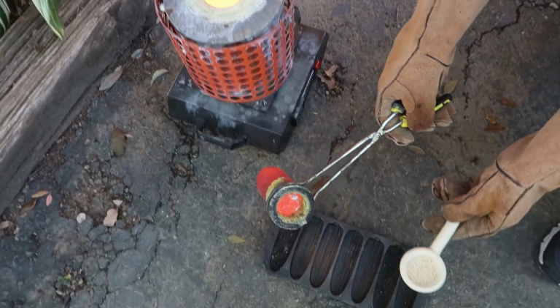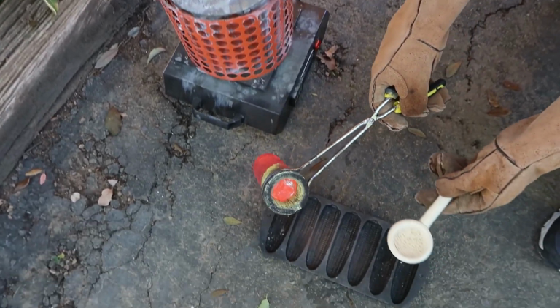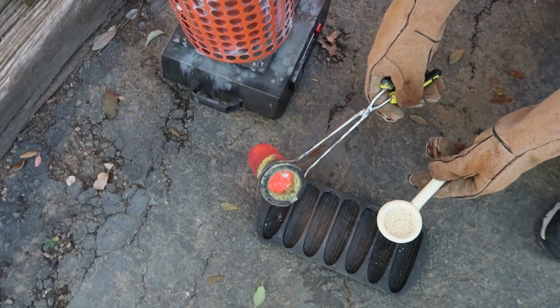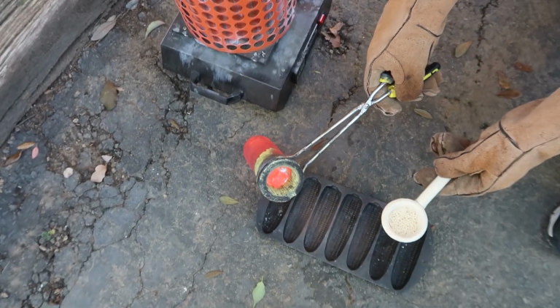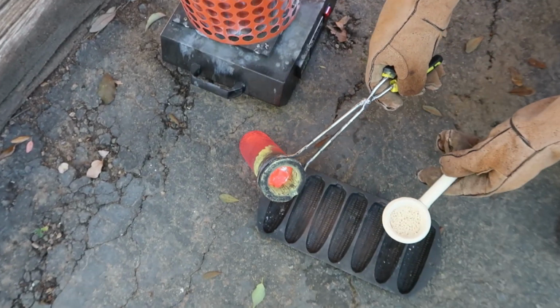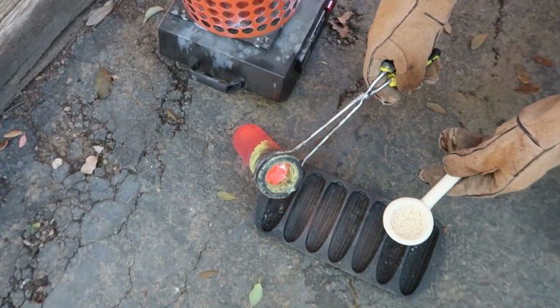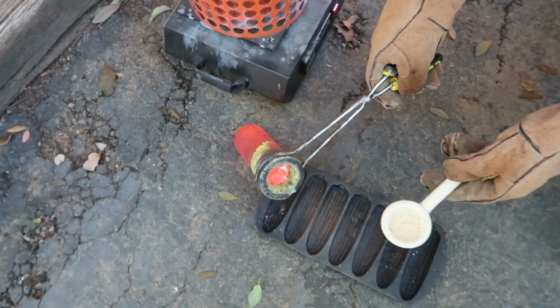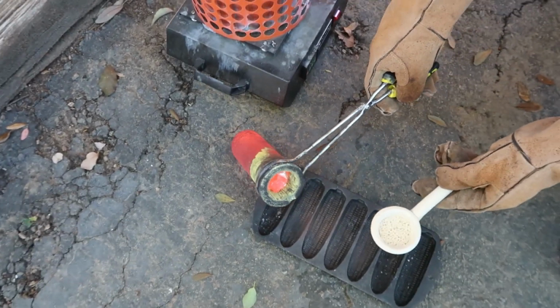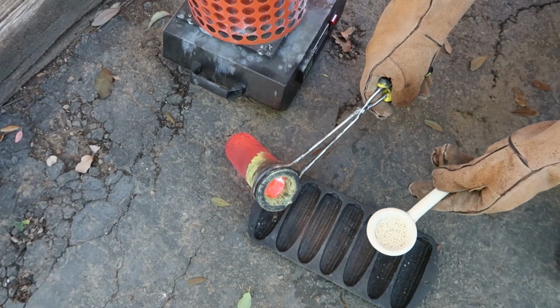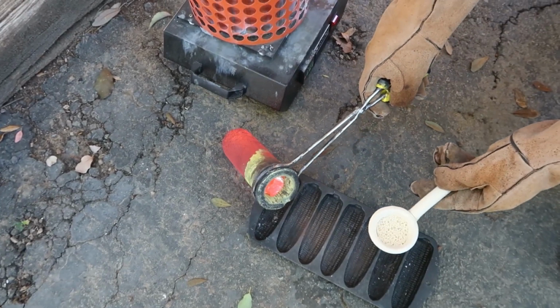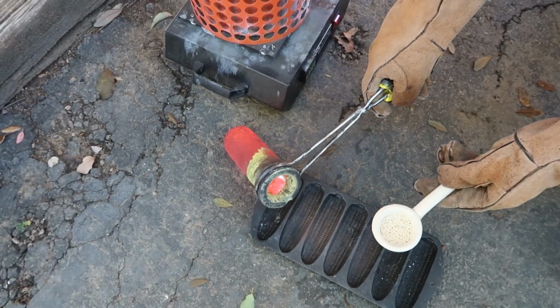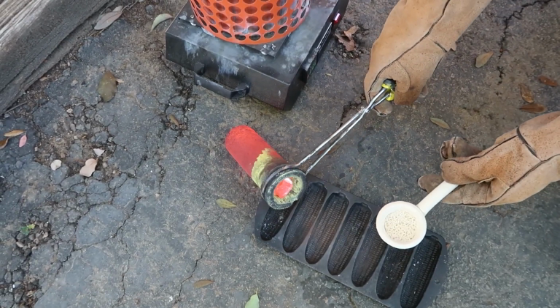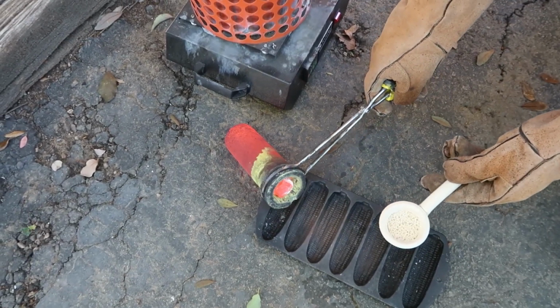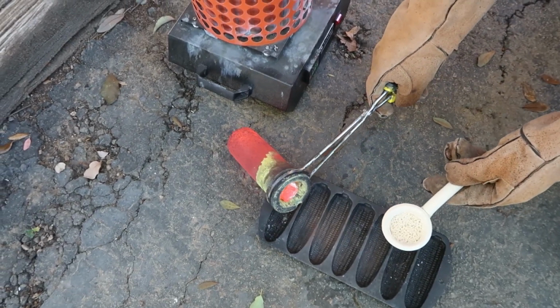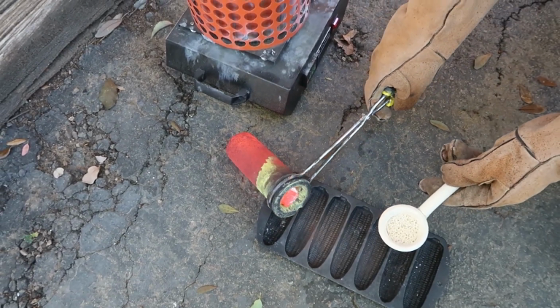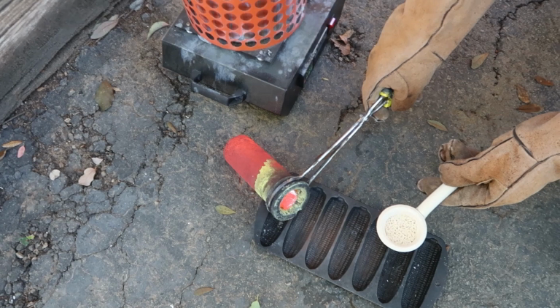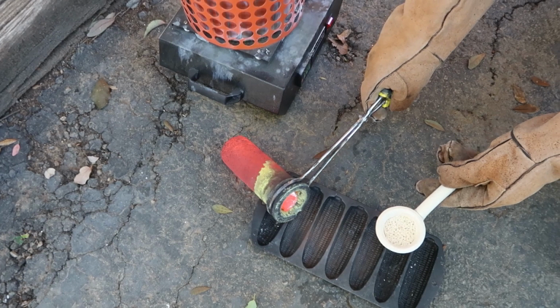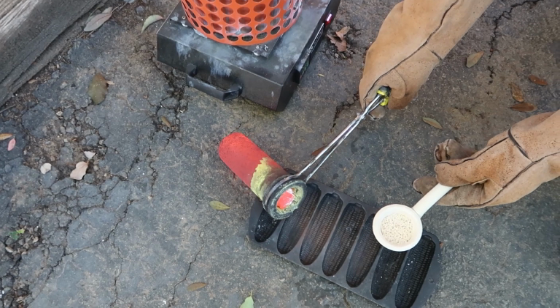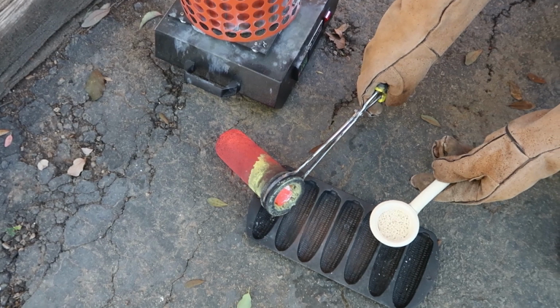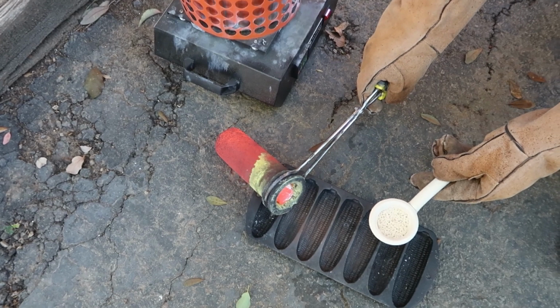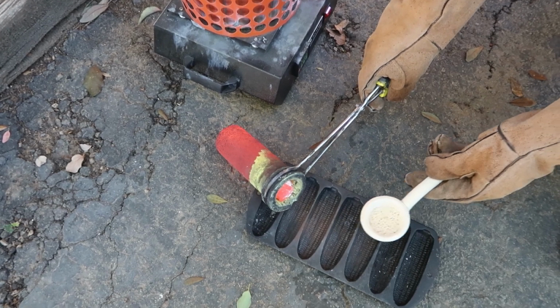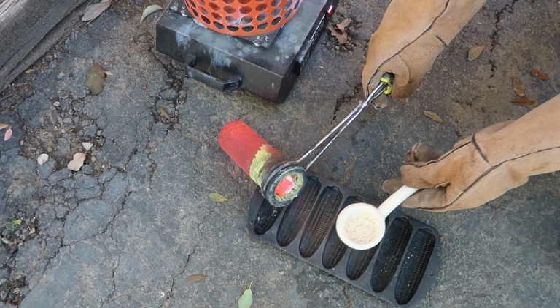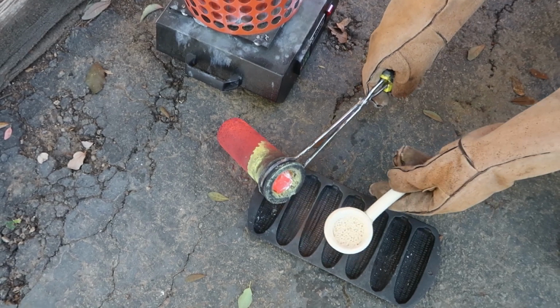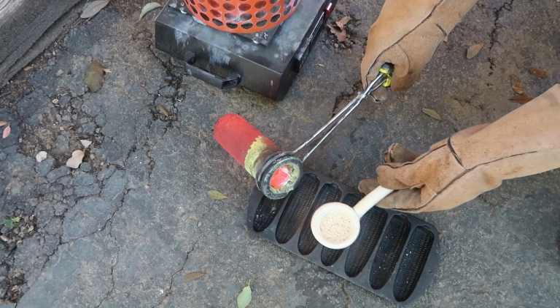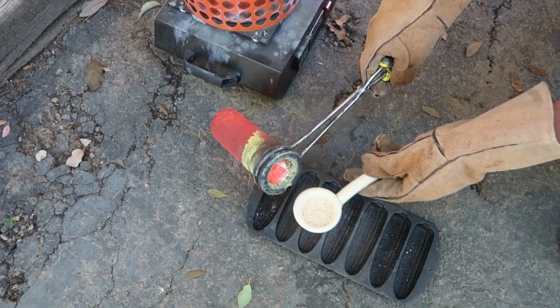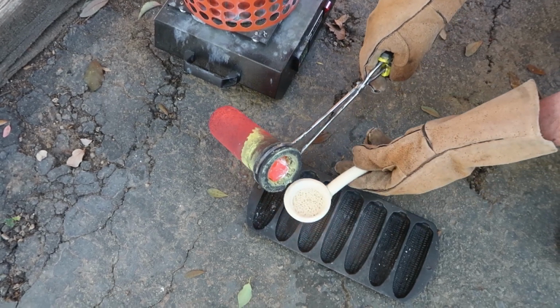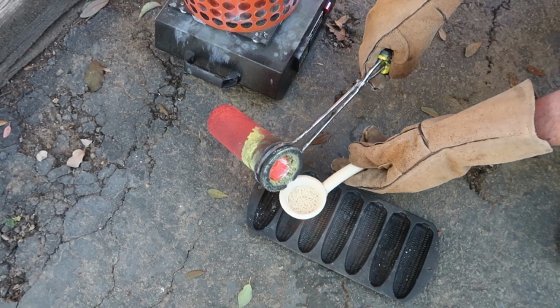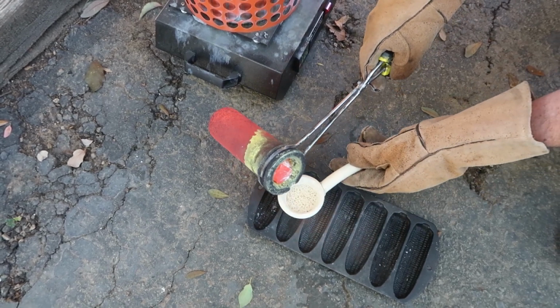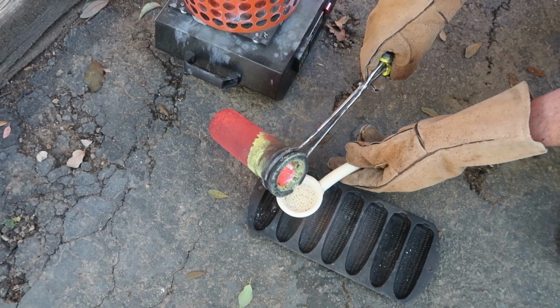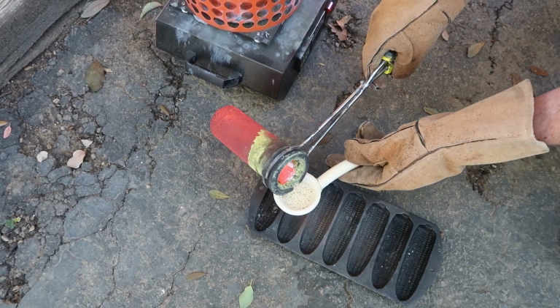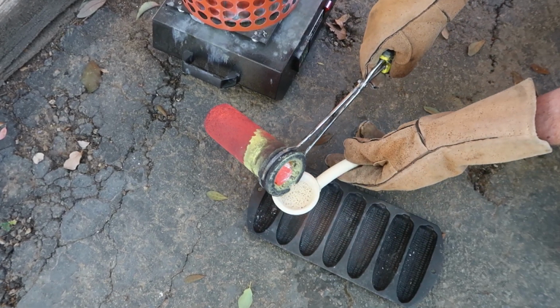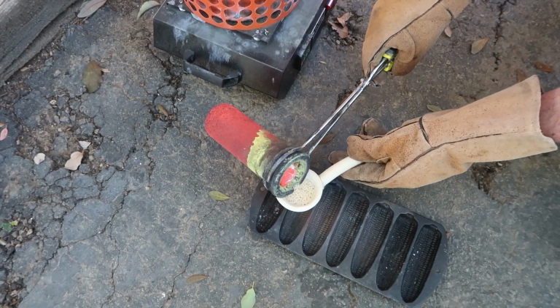All right, we're going to pour a little bit. See? Okay, let's just pour right through, why not.